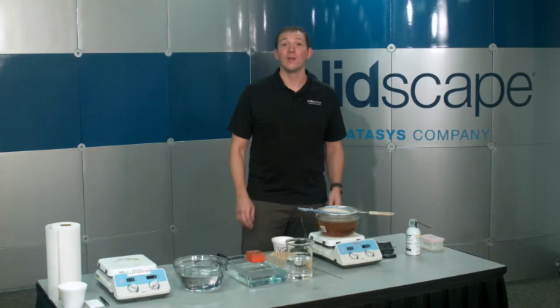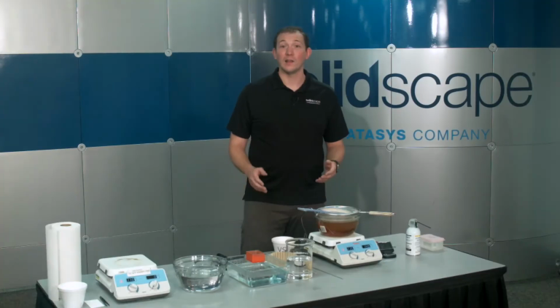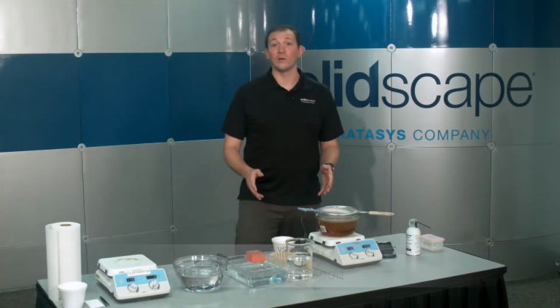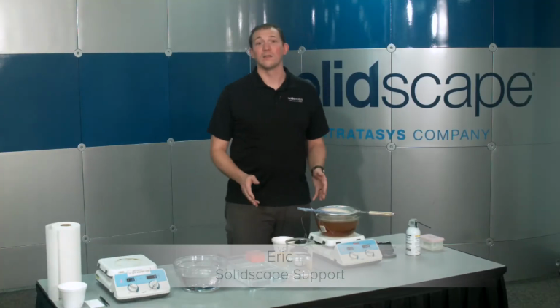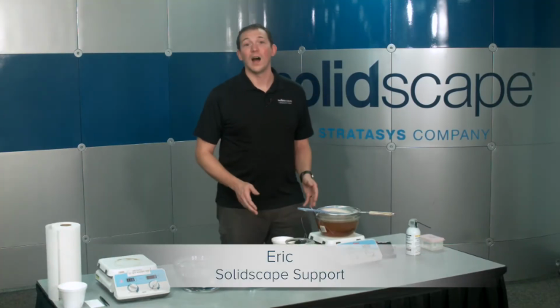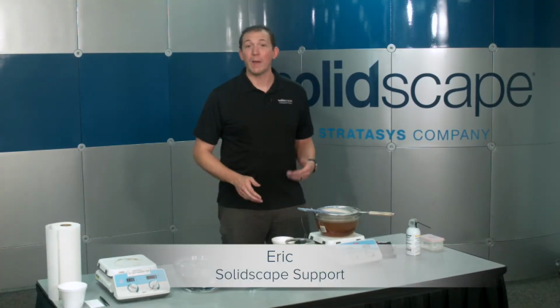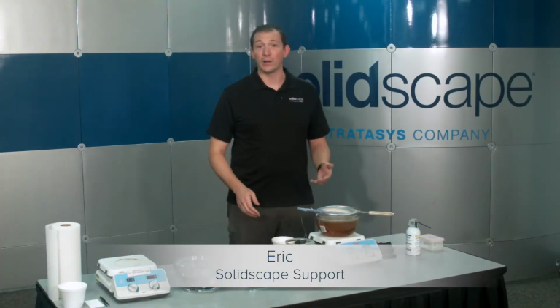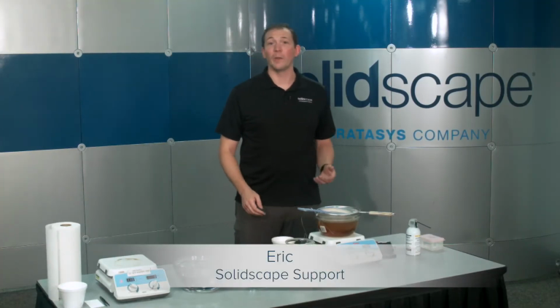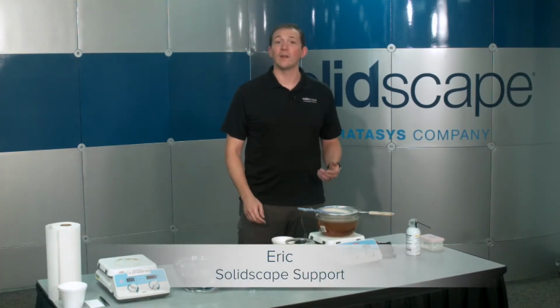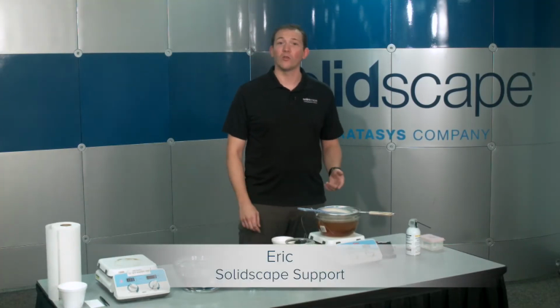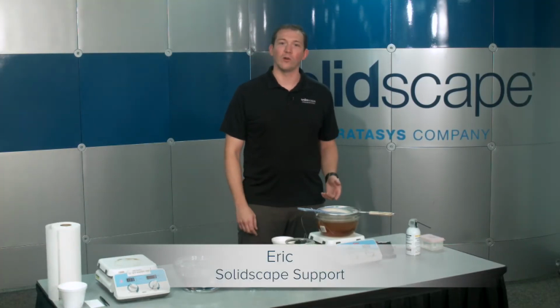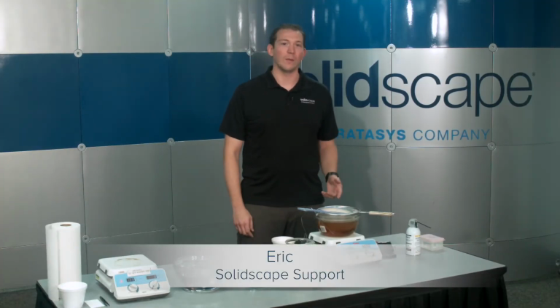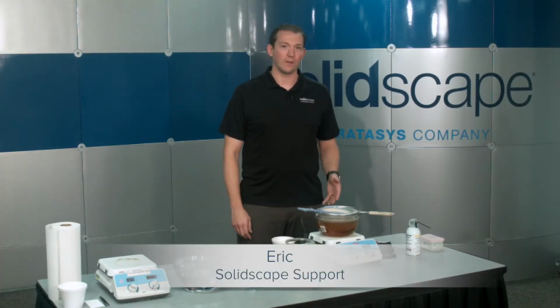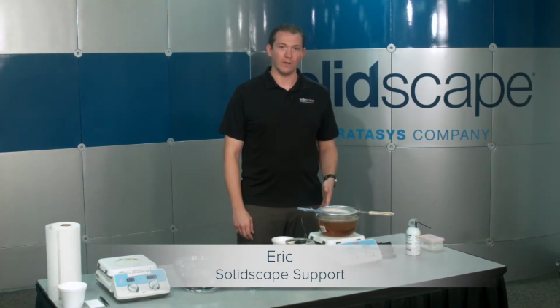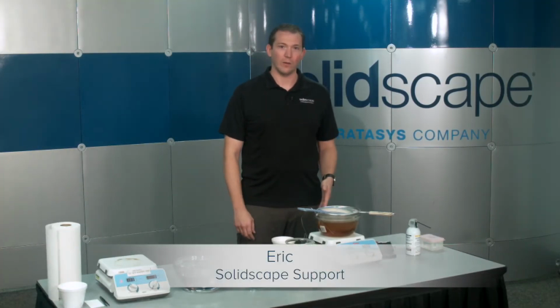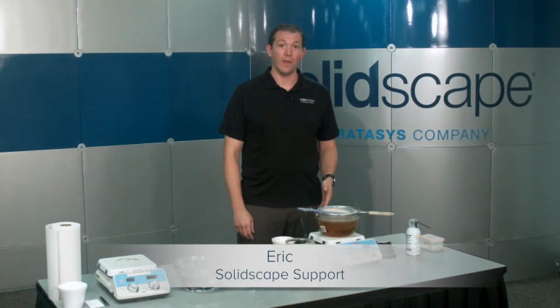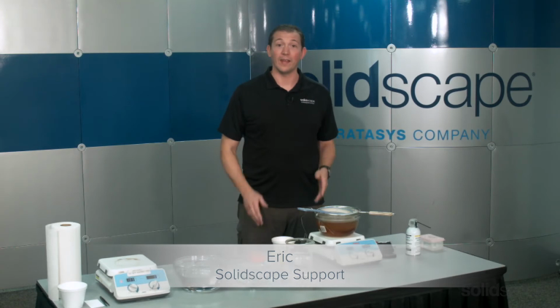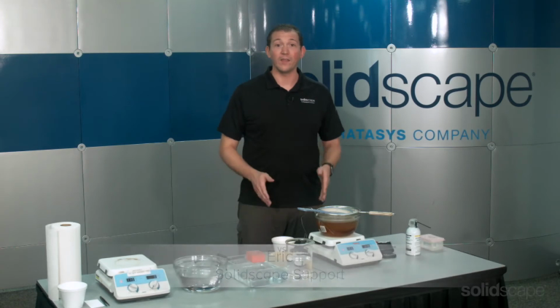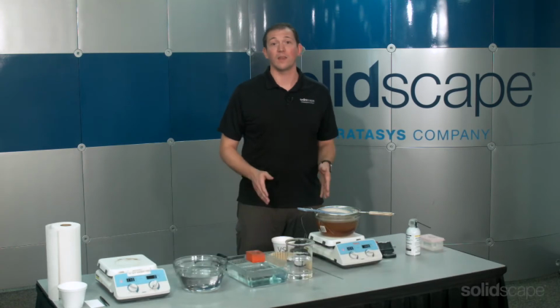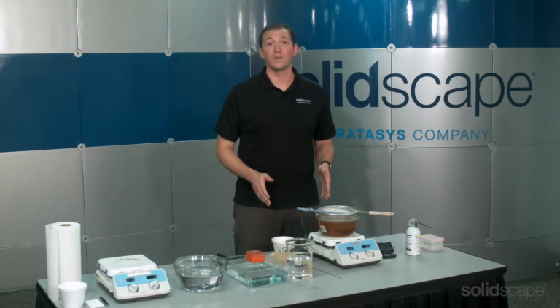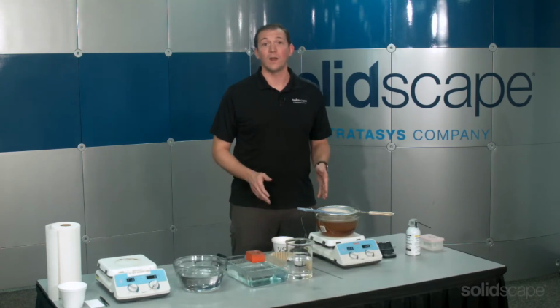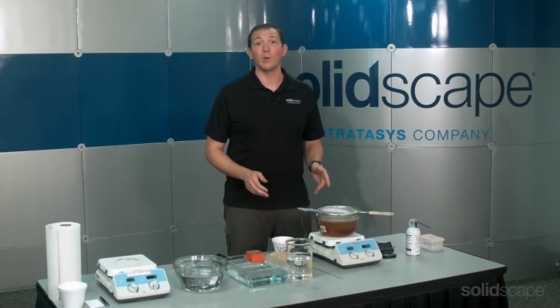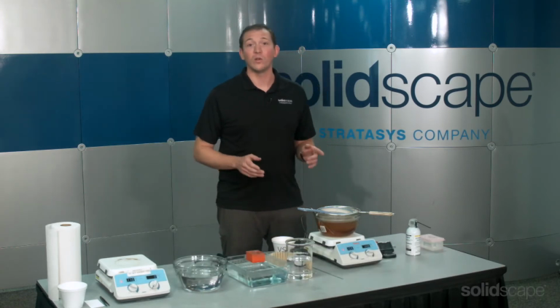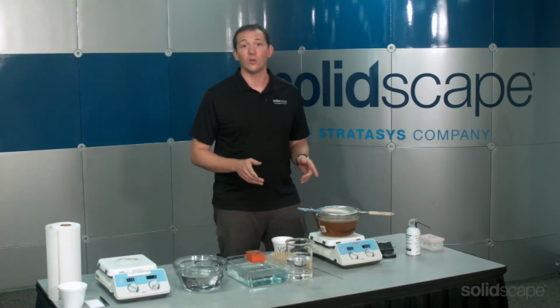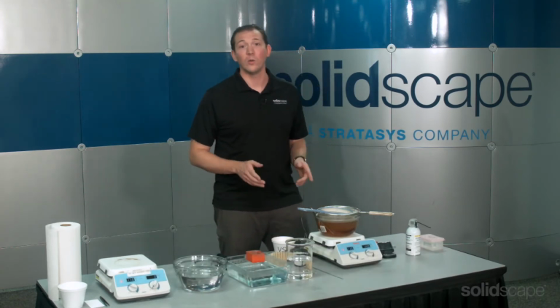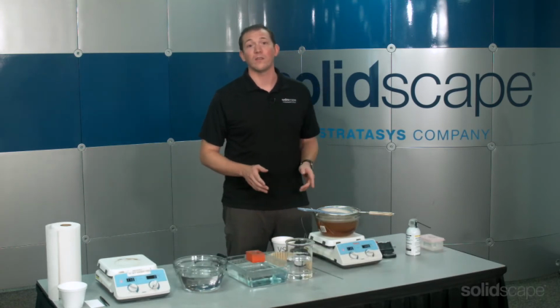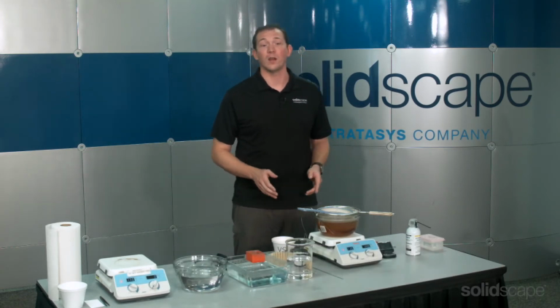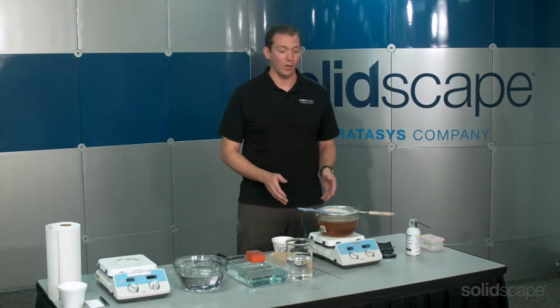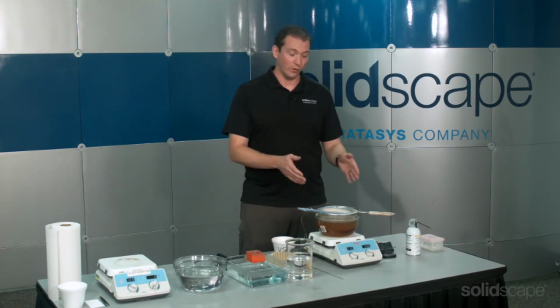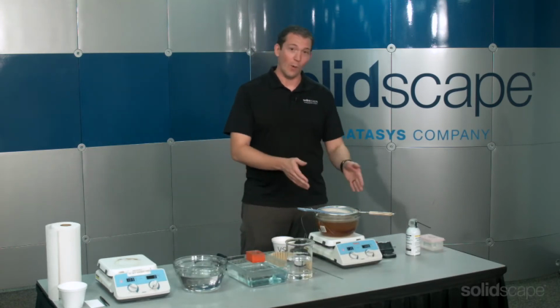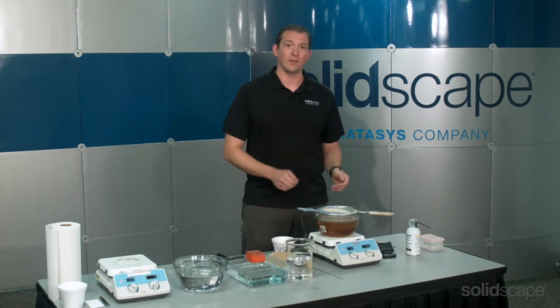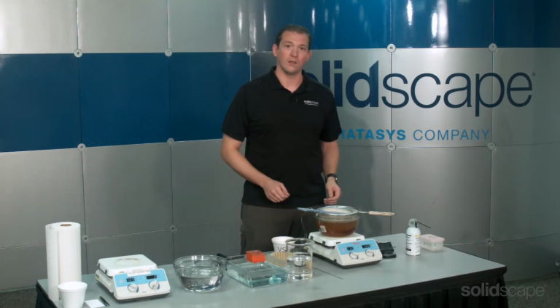Hello, I'm Eric from the technical support team at SolidScape and in this segment I'm going to show you how to set up your de-waxing station.